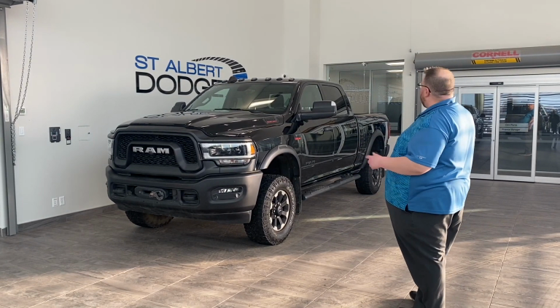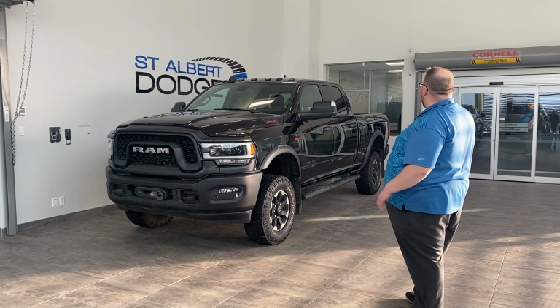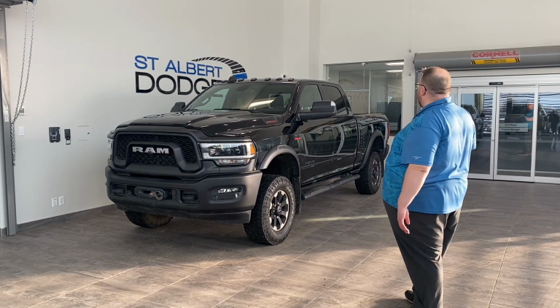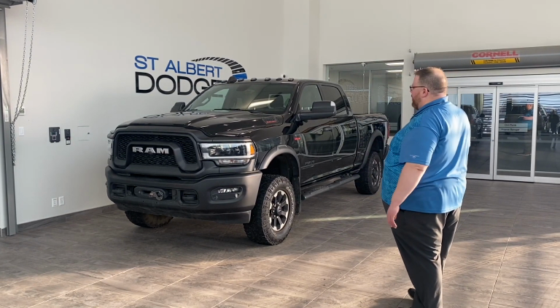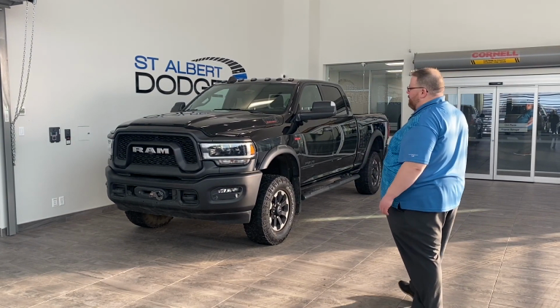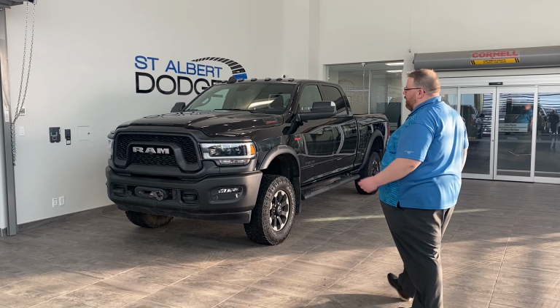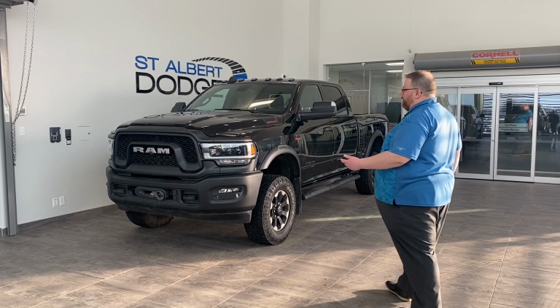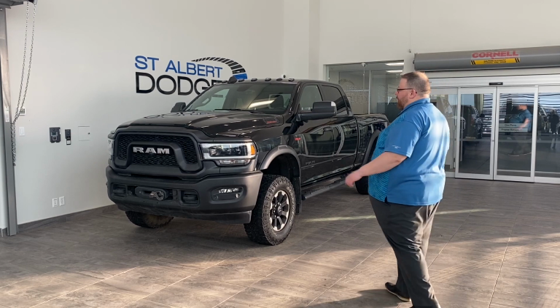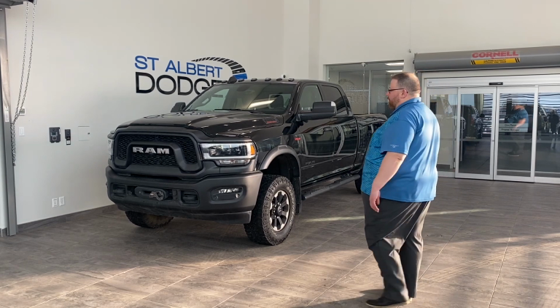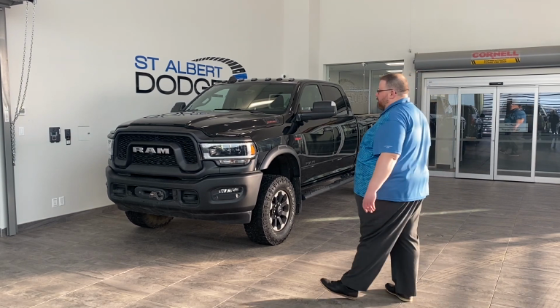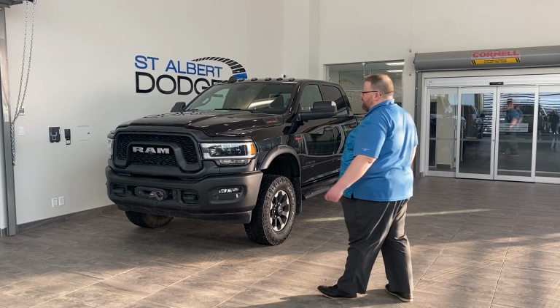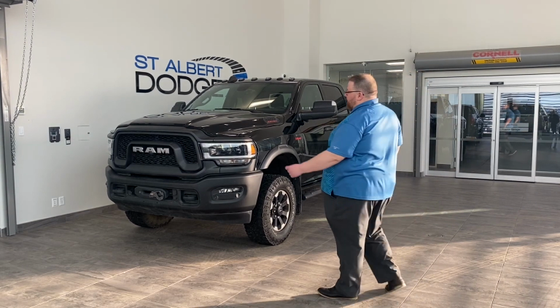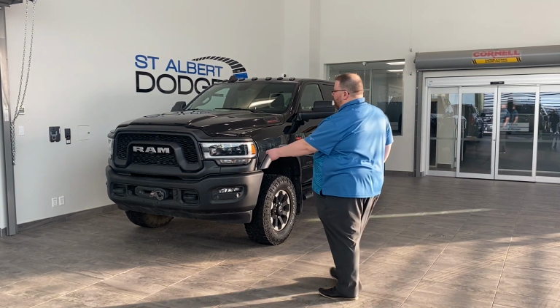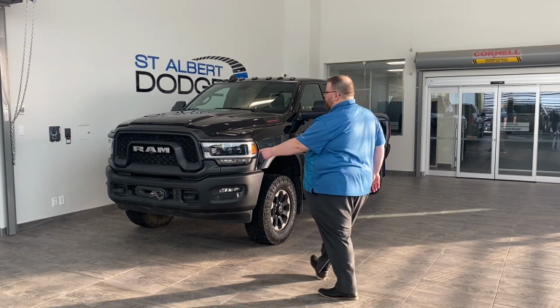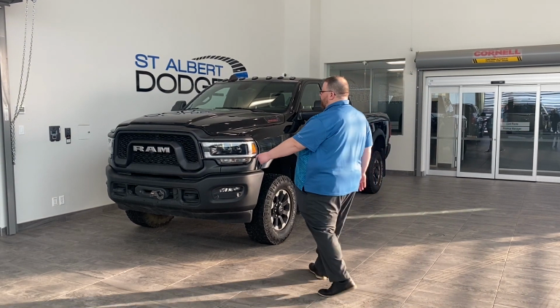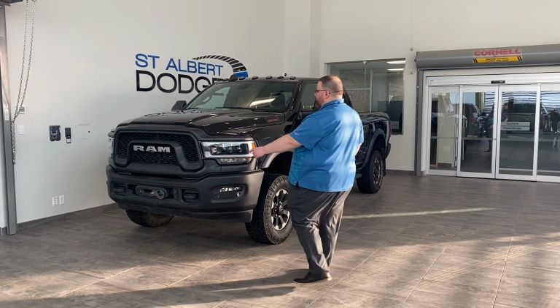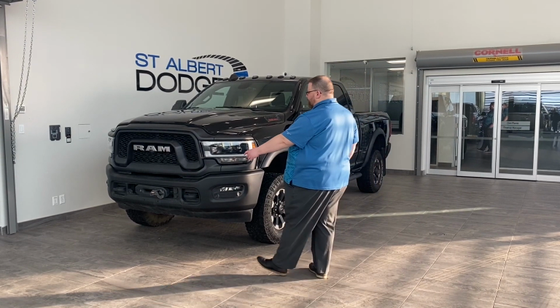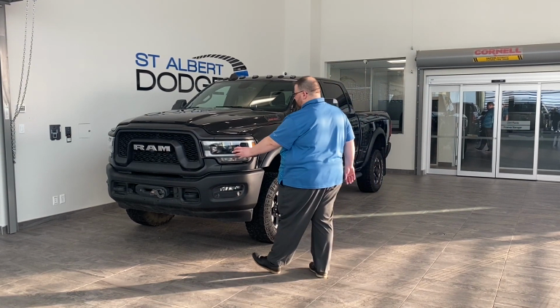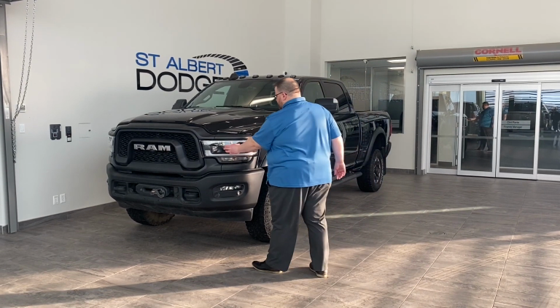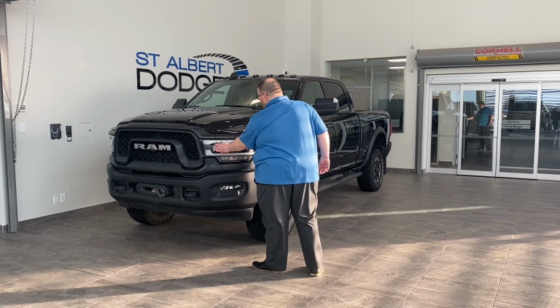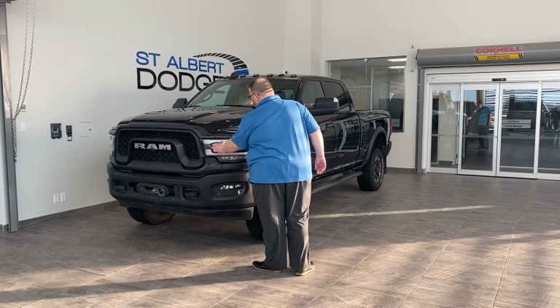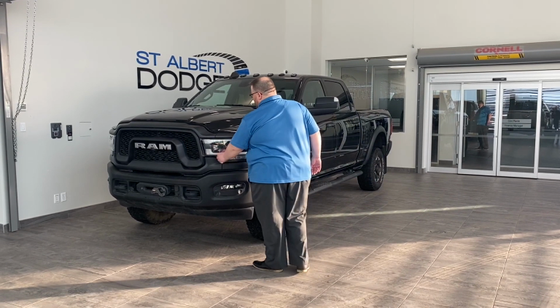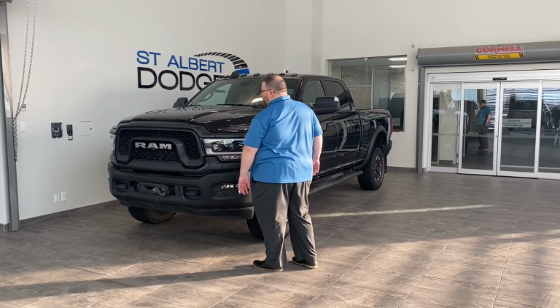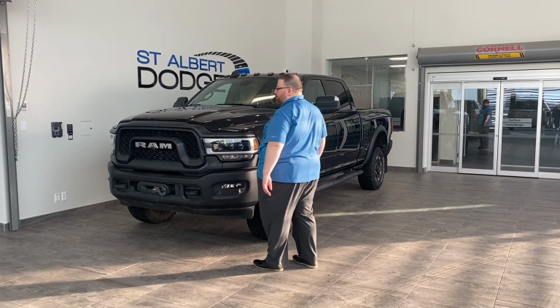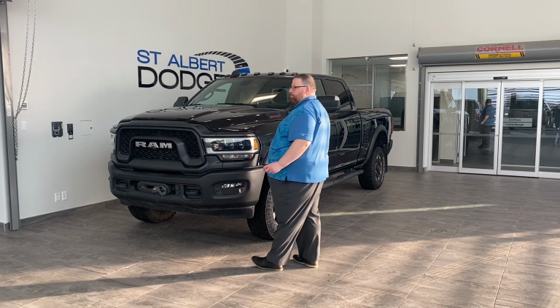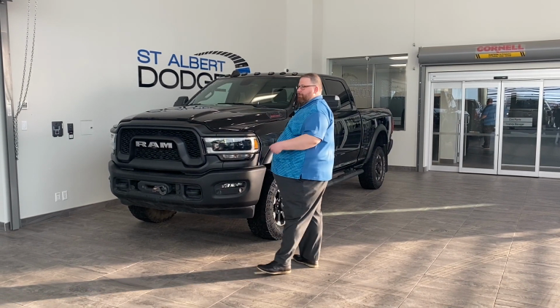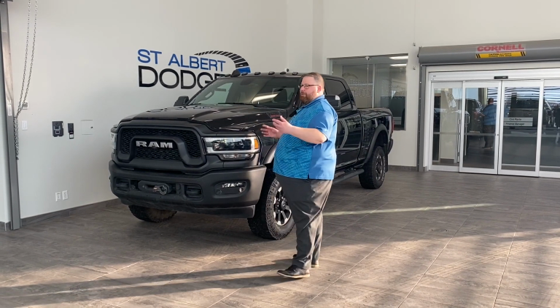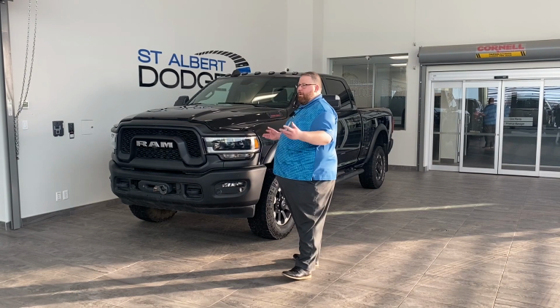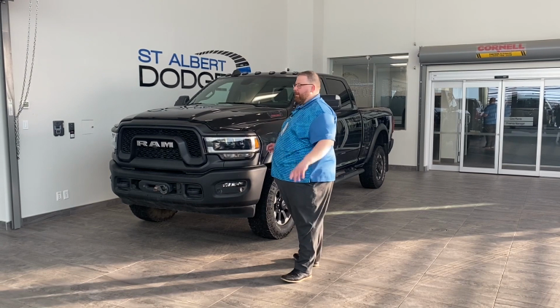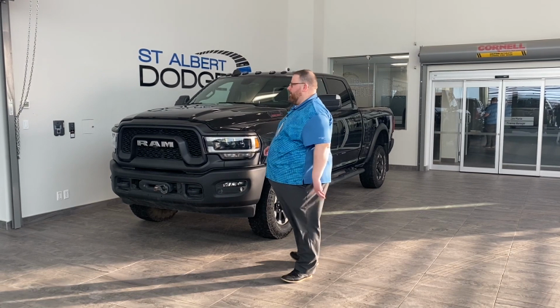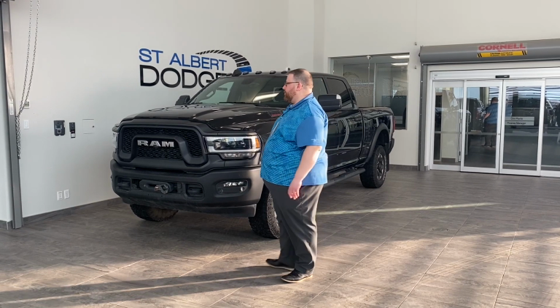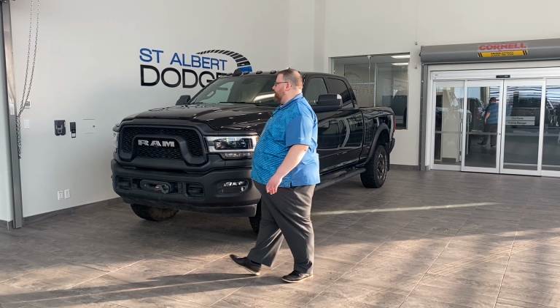It's got steel bumpers front and back with recovery hooks. There's a winch on here. LED headlights, so beautiful bright white light while you're traveling.